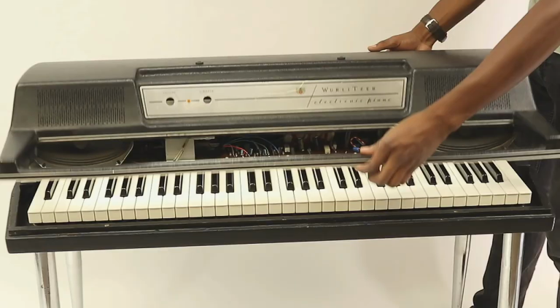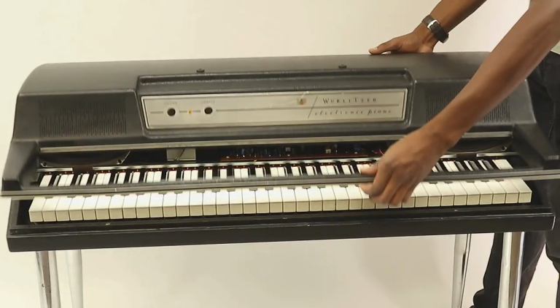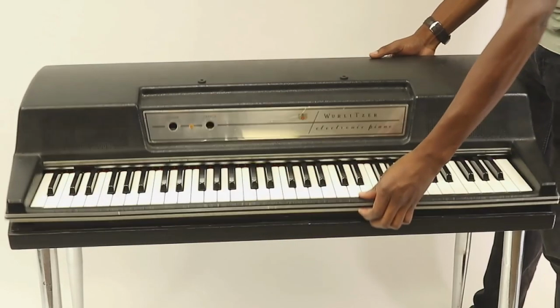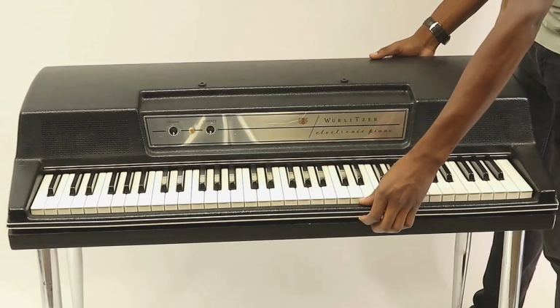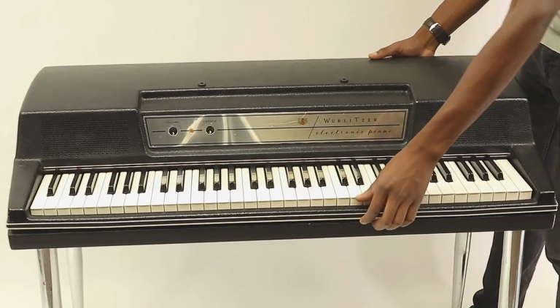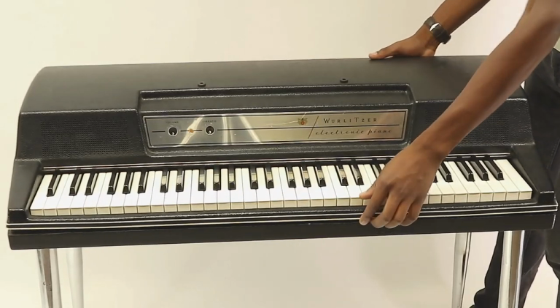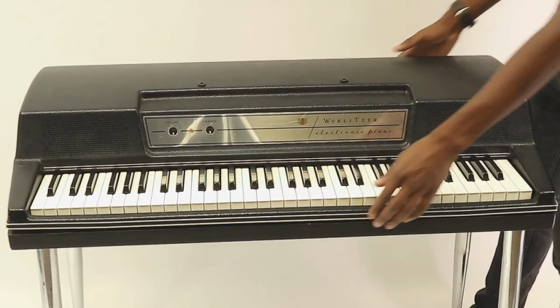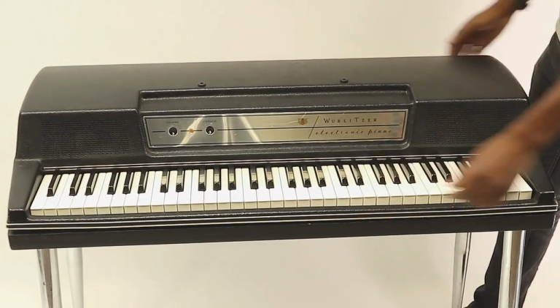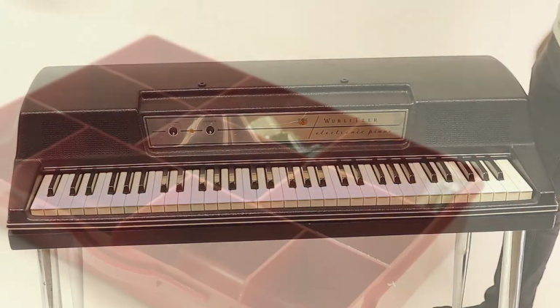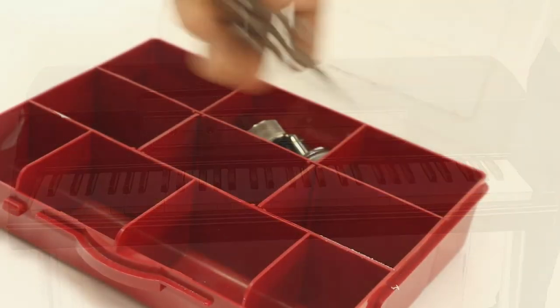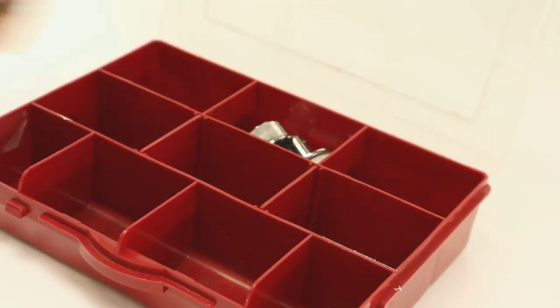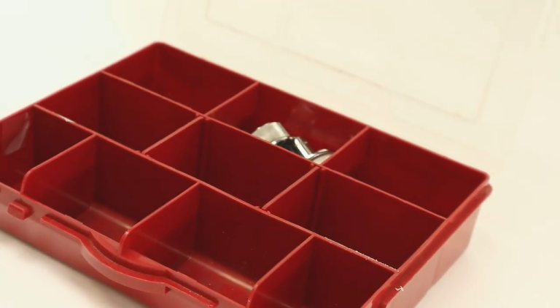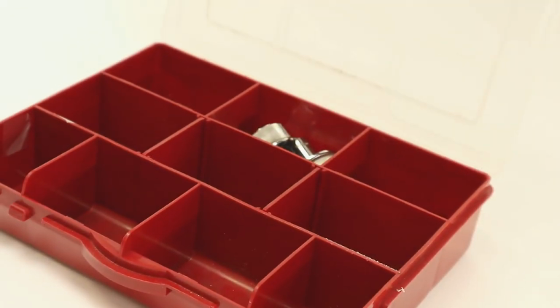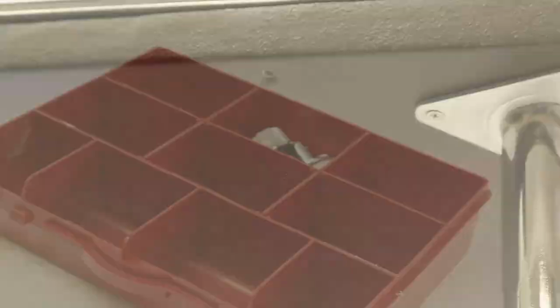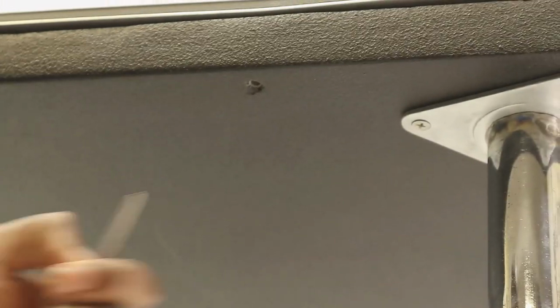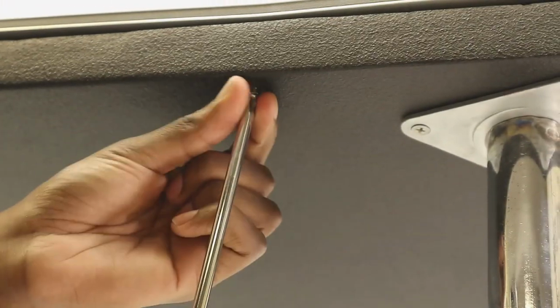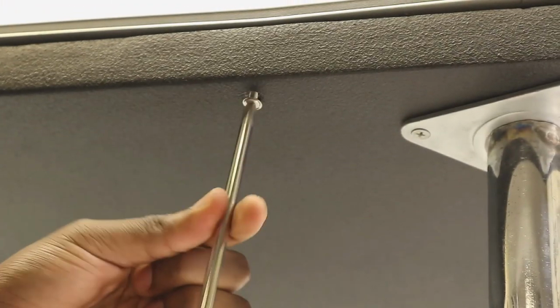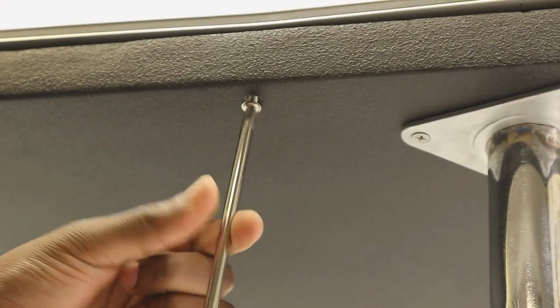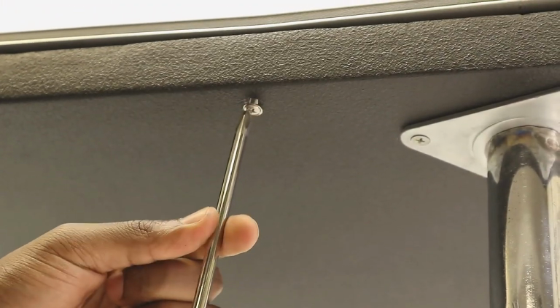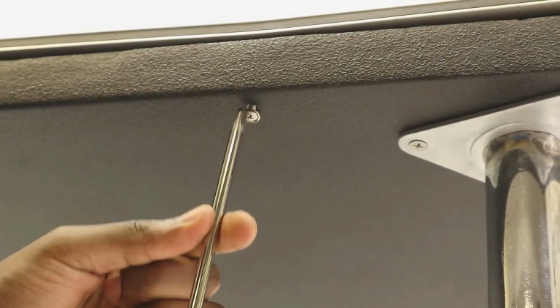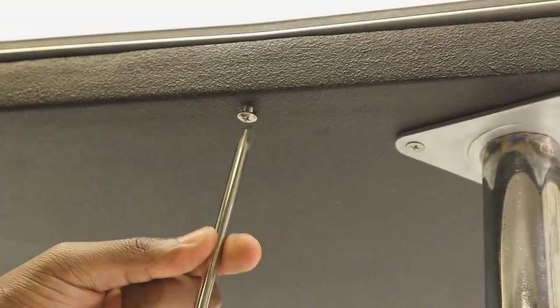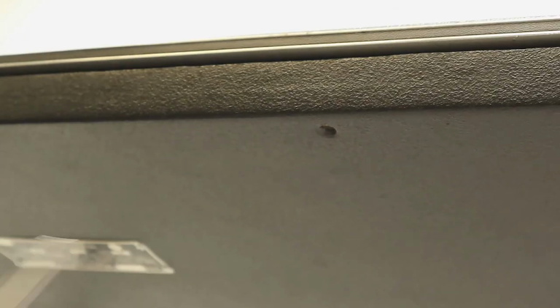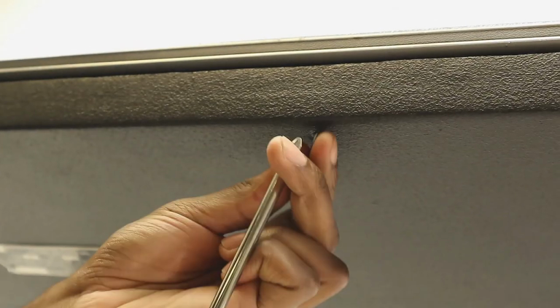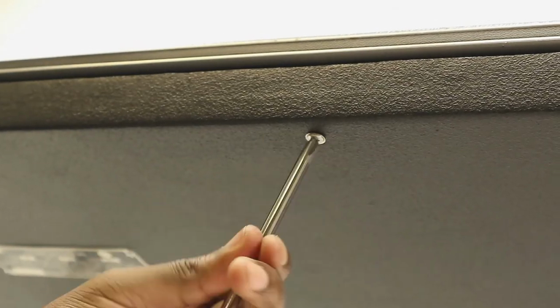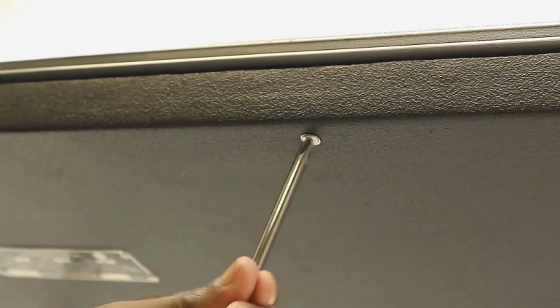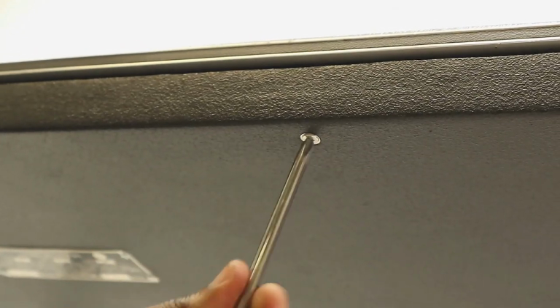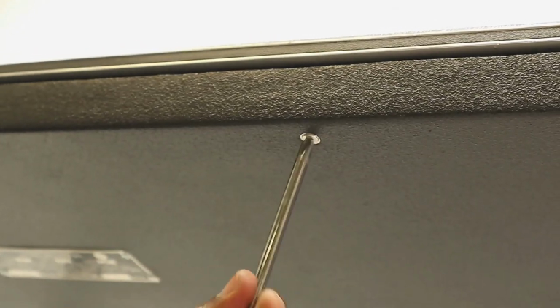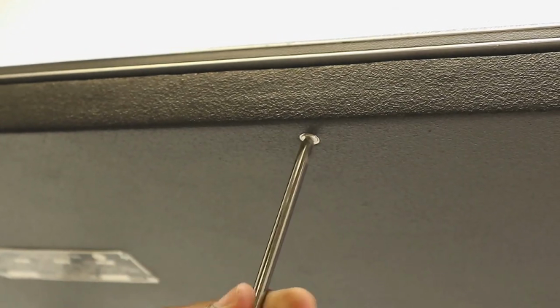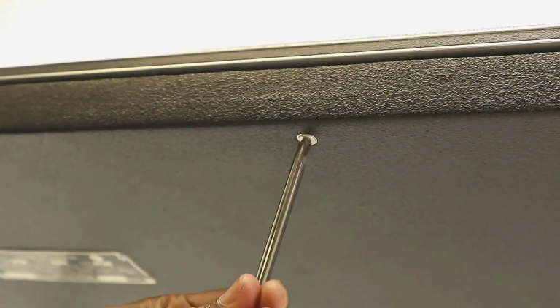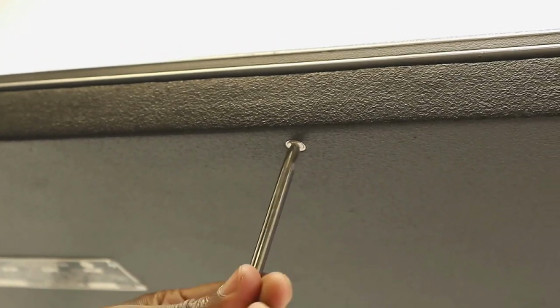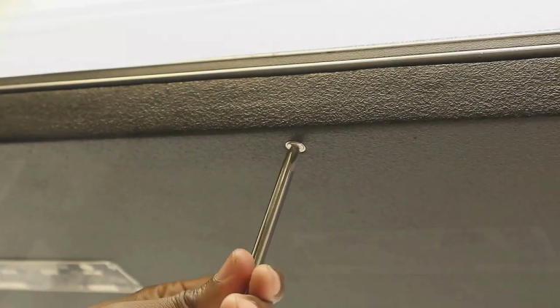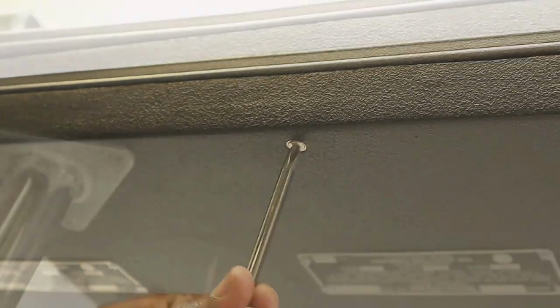Close up your piano, plug in, and enjoy. Thank you for watching this instructional video from RetroLinear, and have a great day.